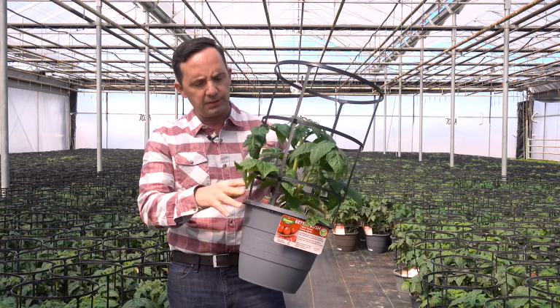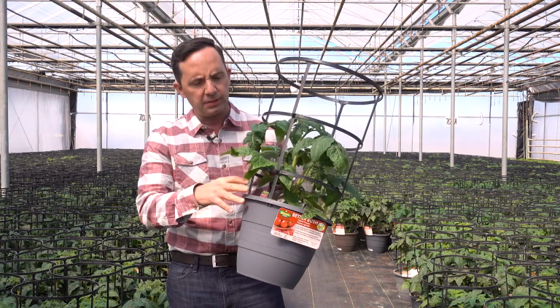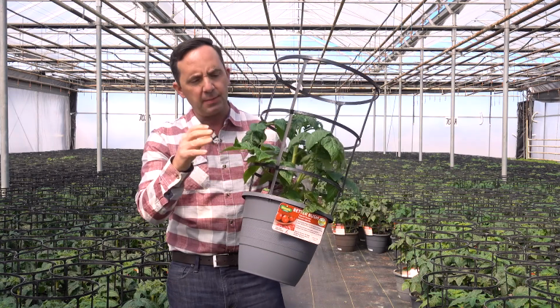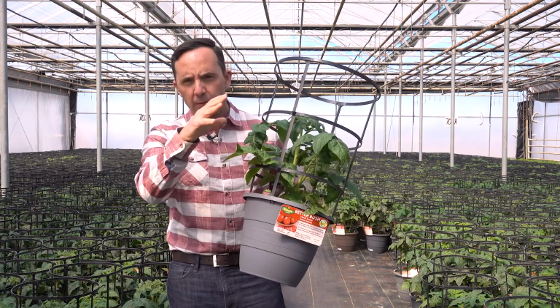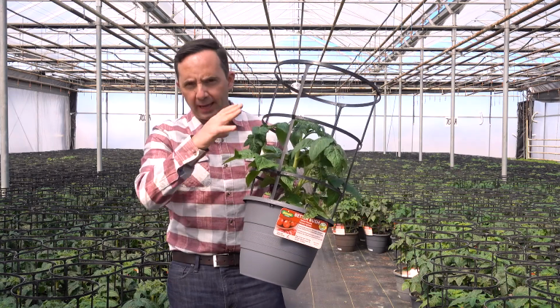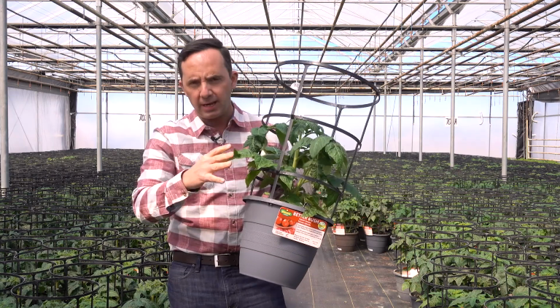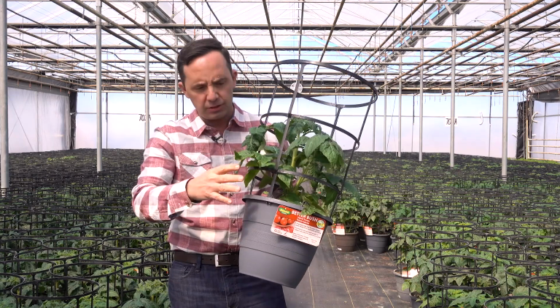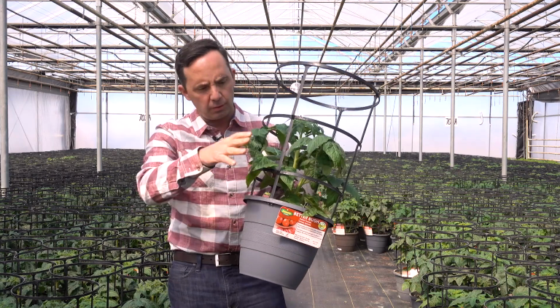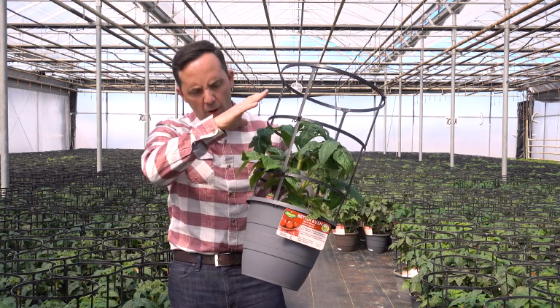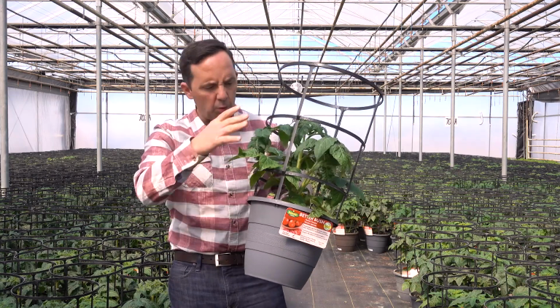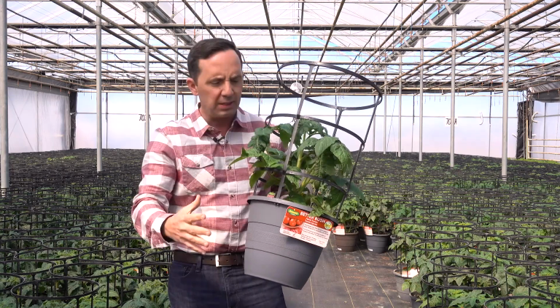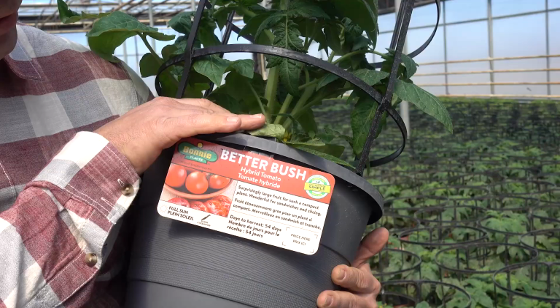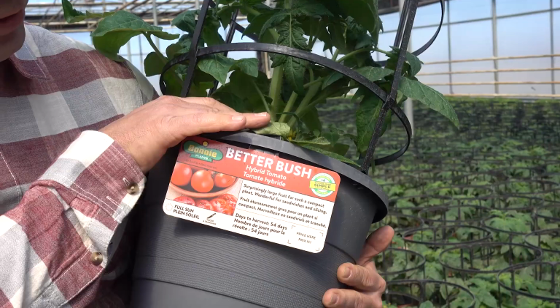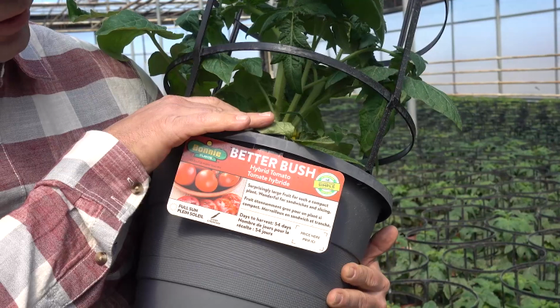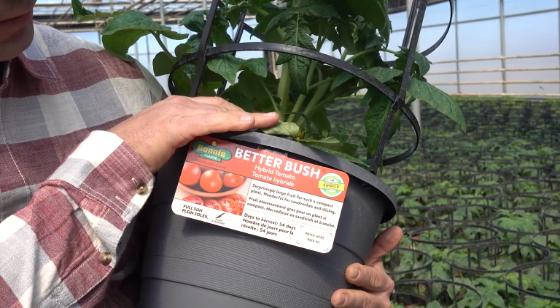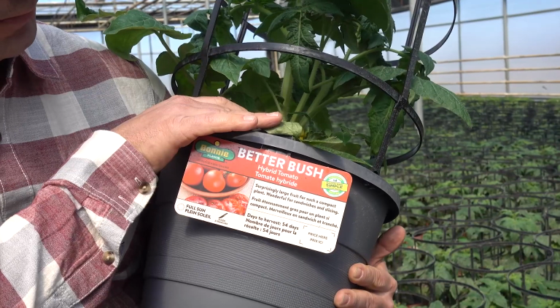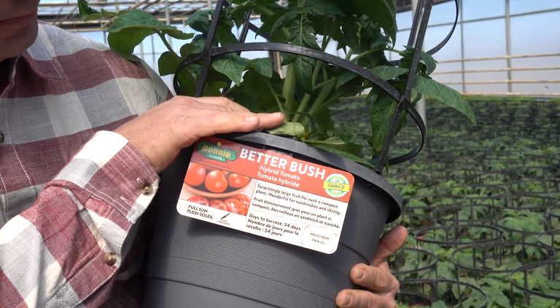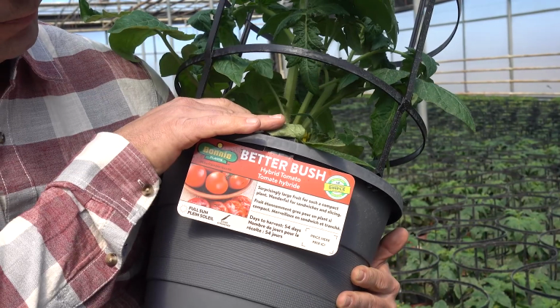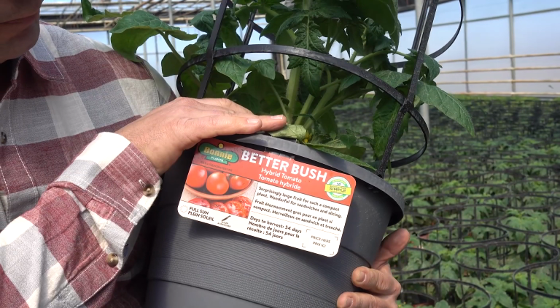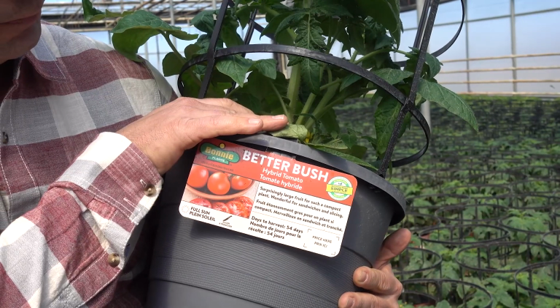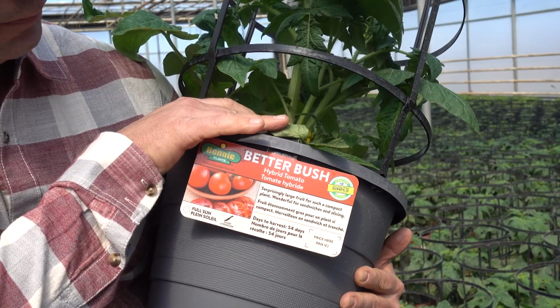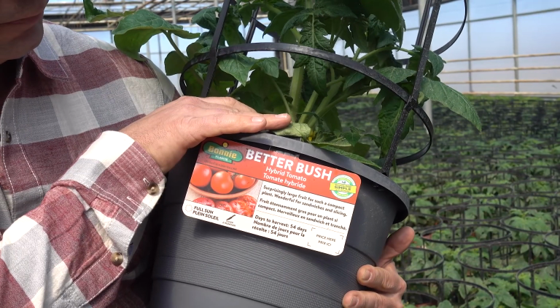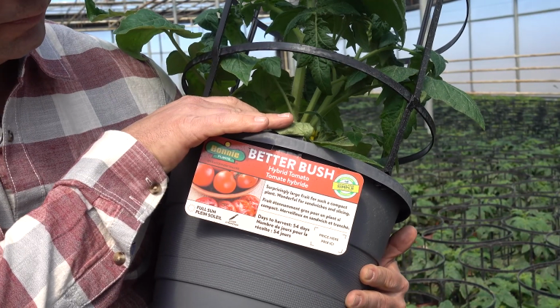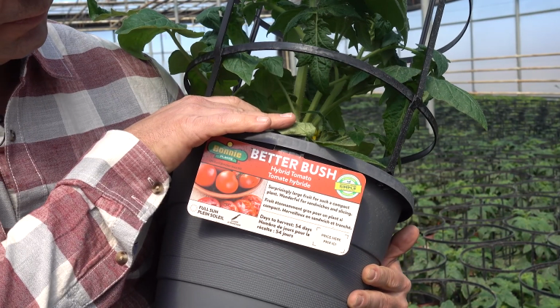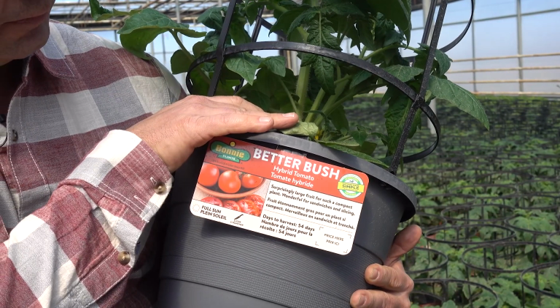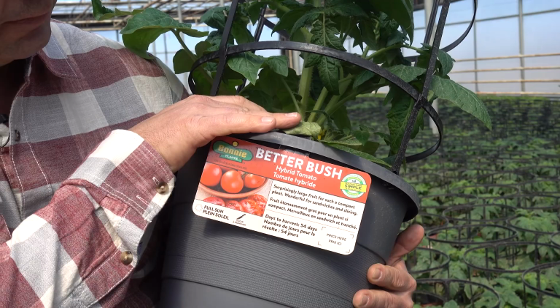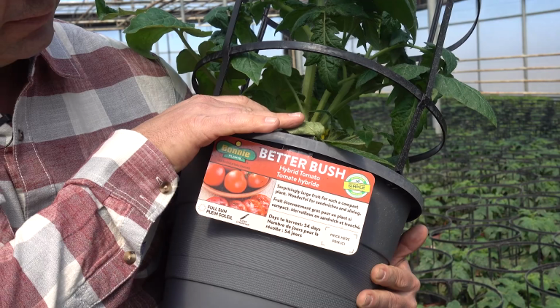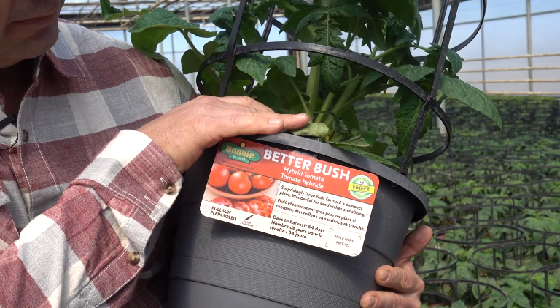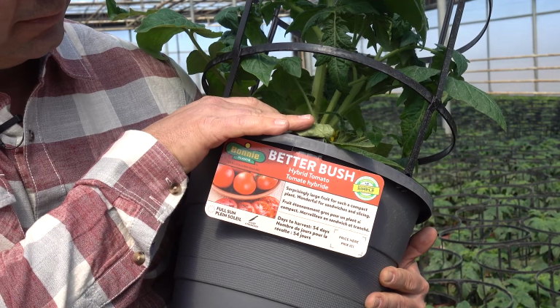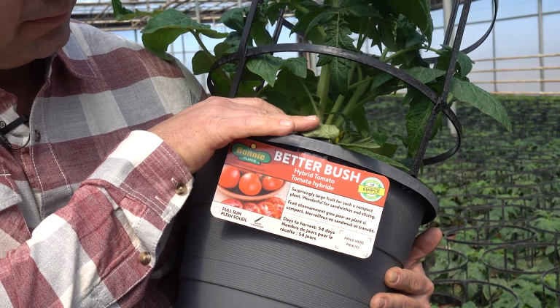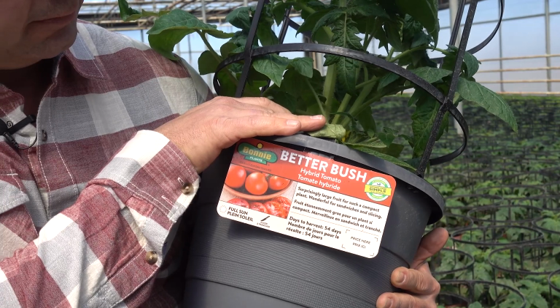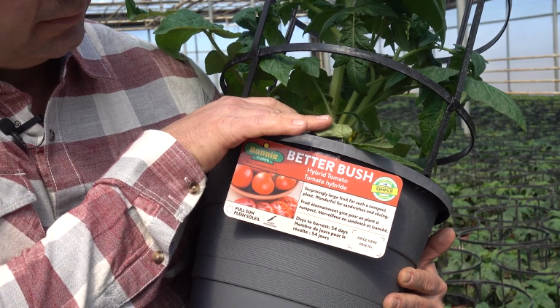This is a tomato cage, an all-in-one solution that you can grow in. Be careful with the watering — pay attention to that.